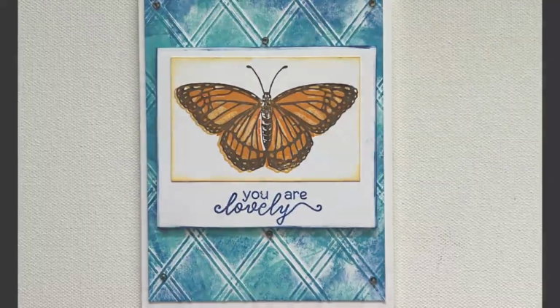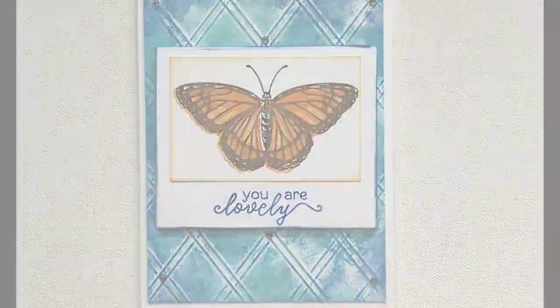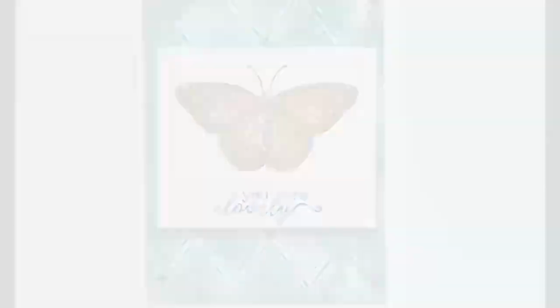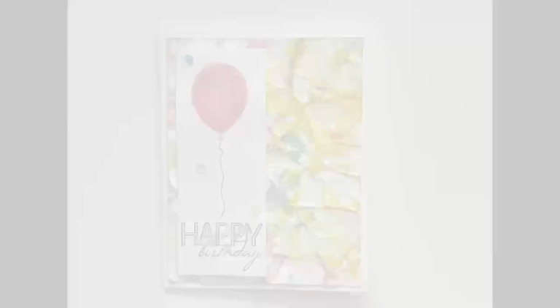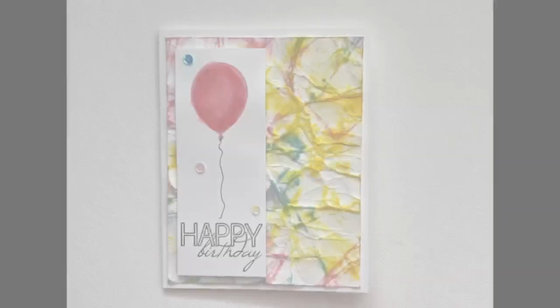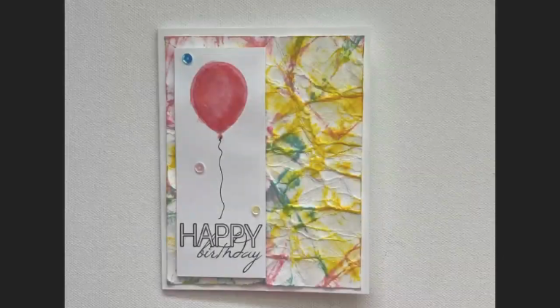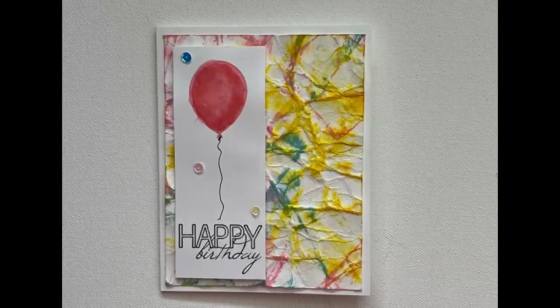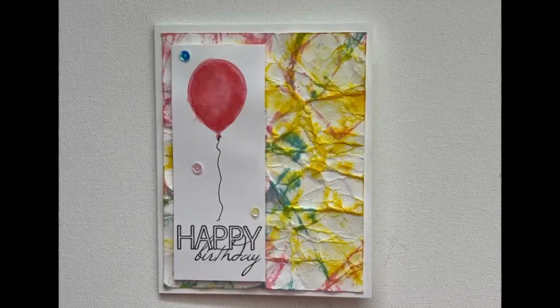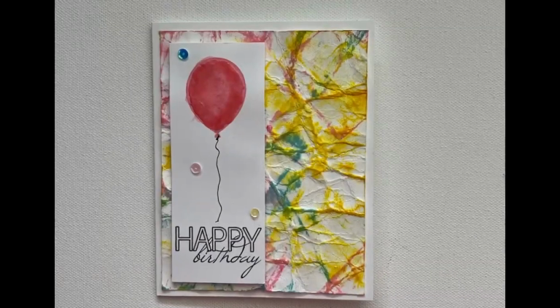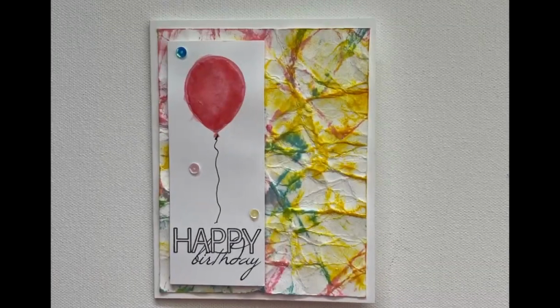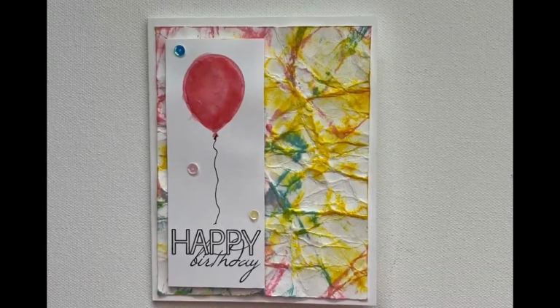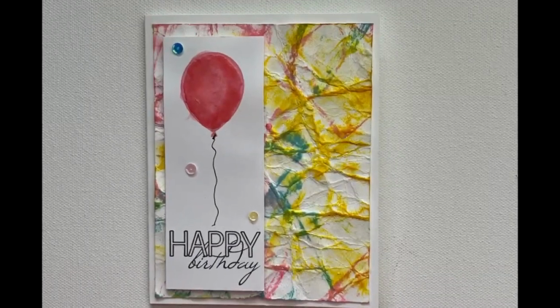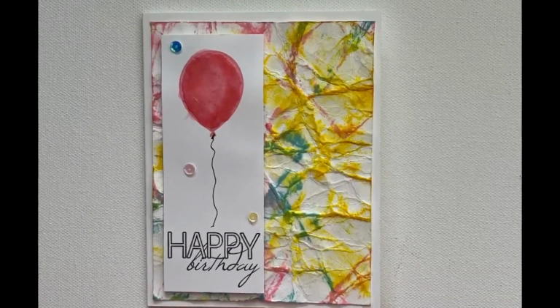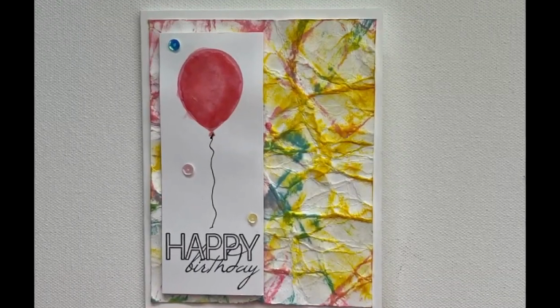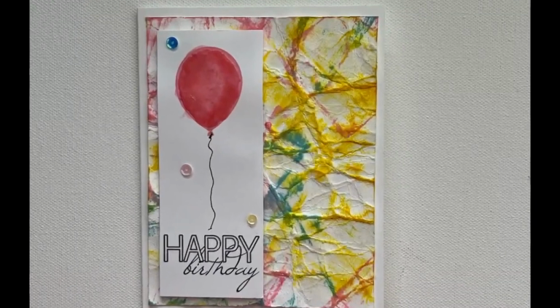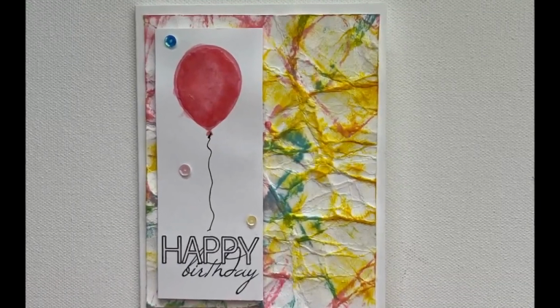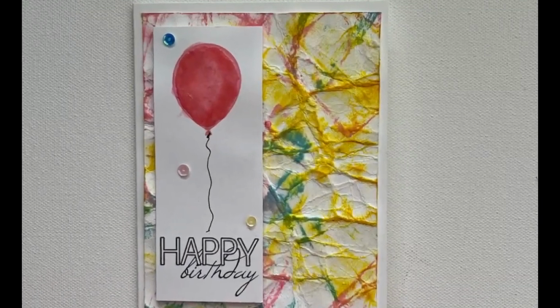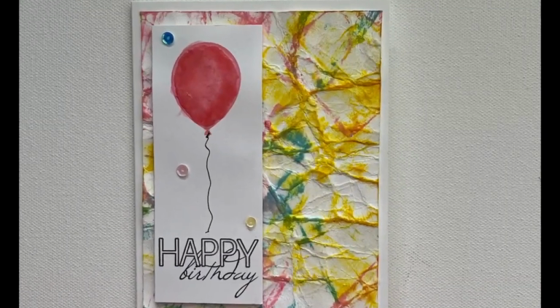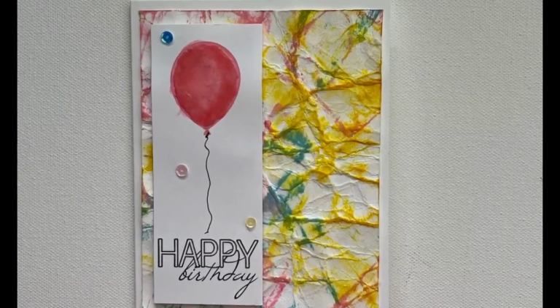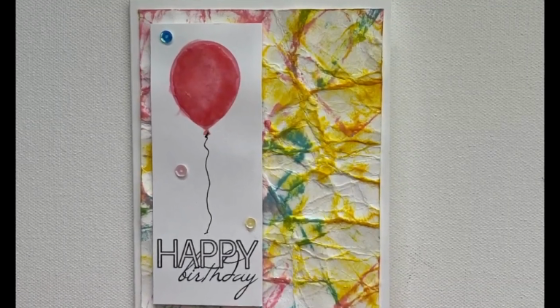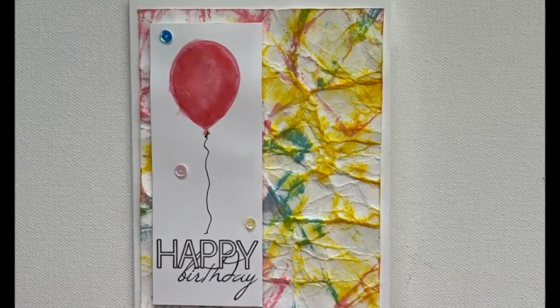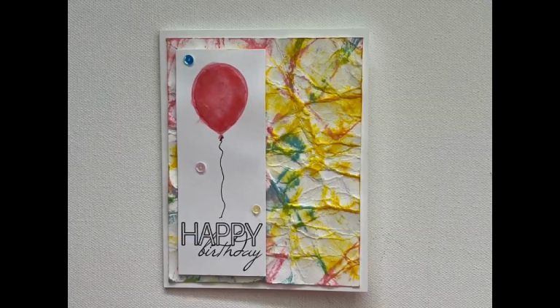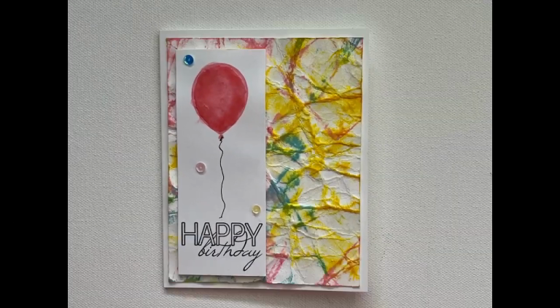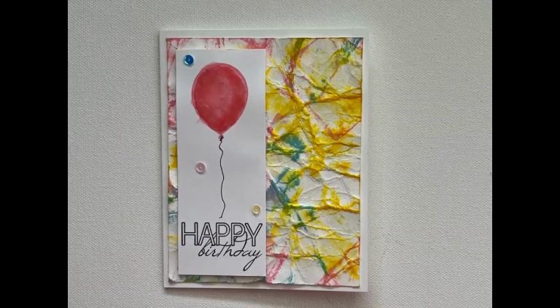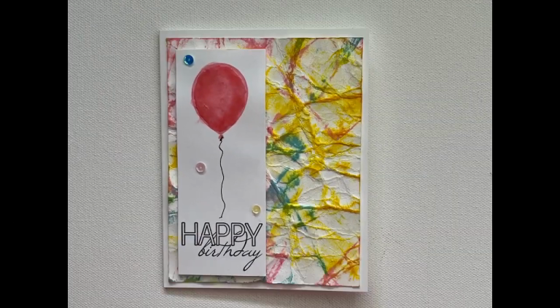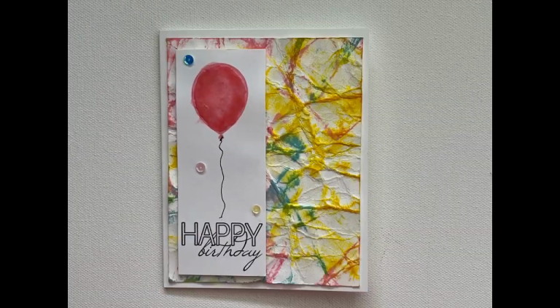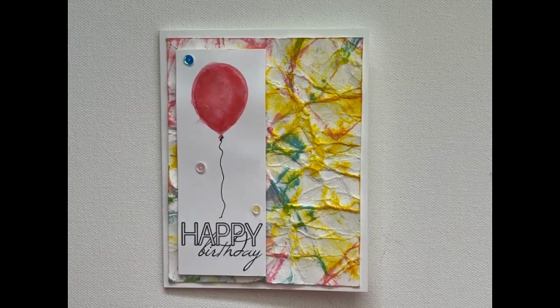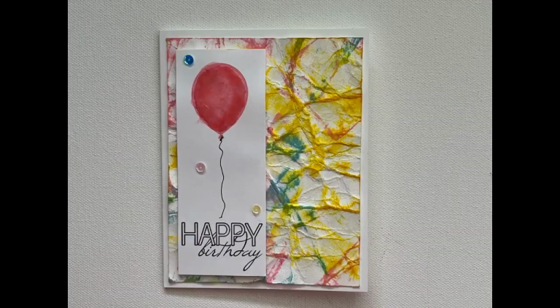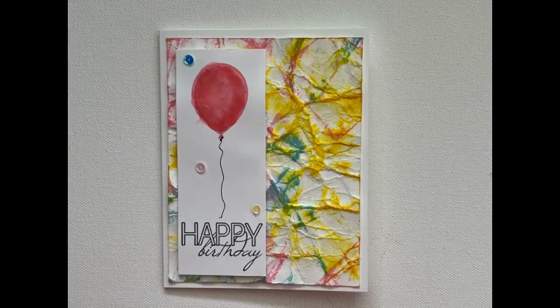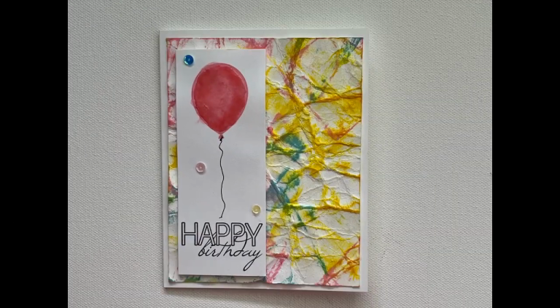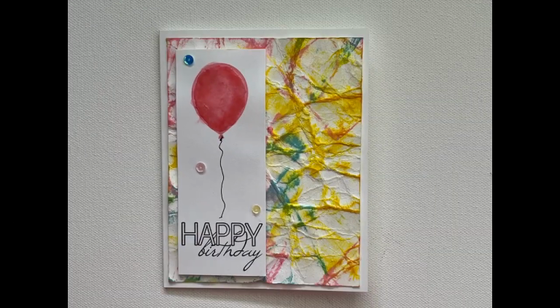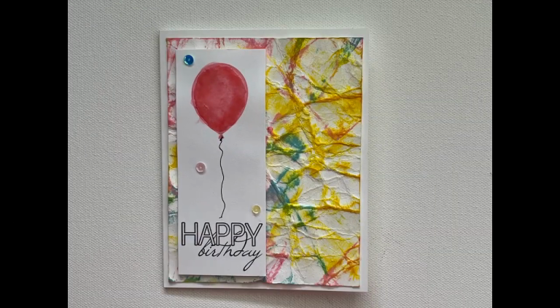Here's a quick close-up of each of the cards we made today. Thank you so much for being here, have a wonderful day, and I will see you all again soon.